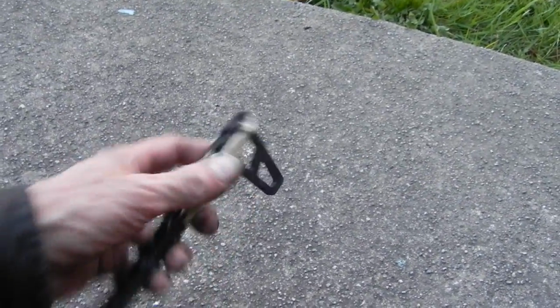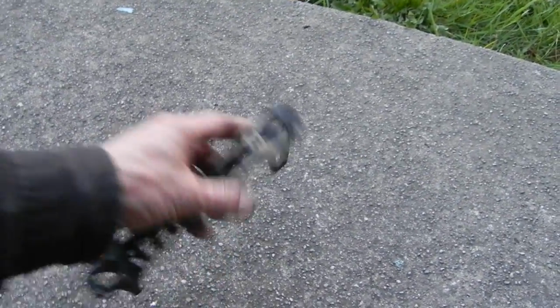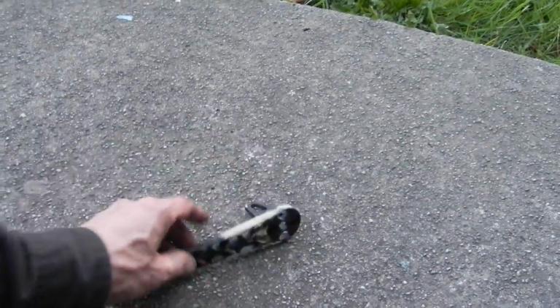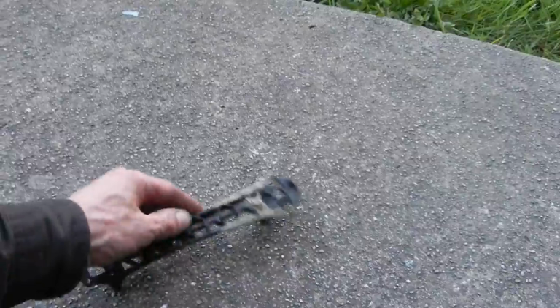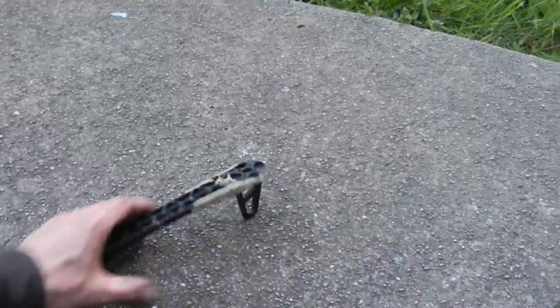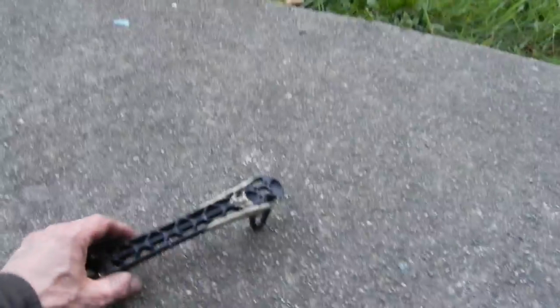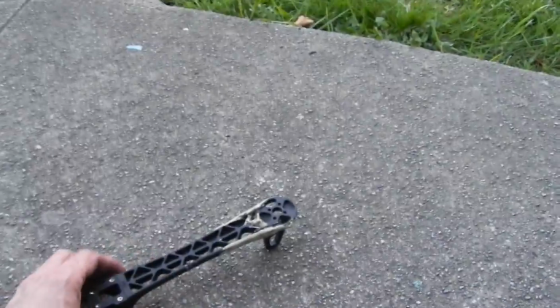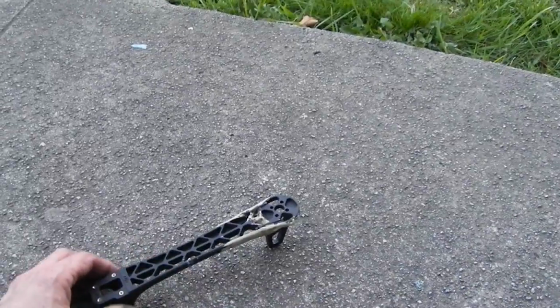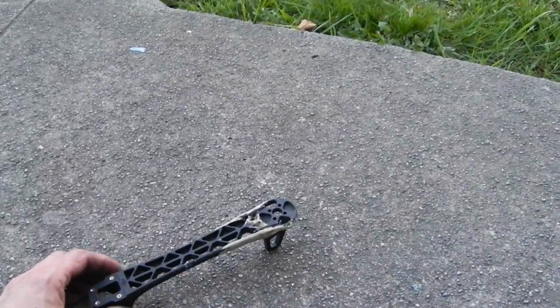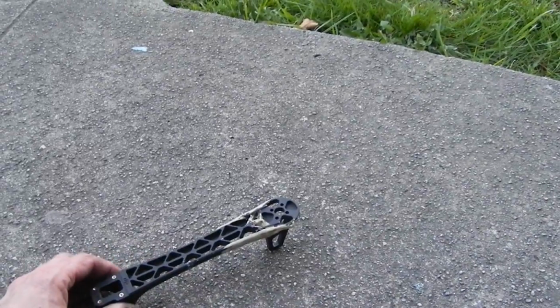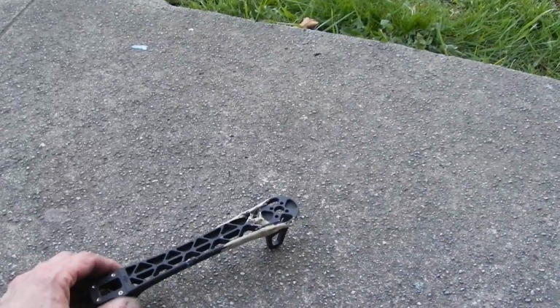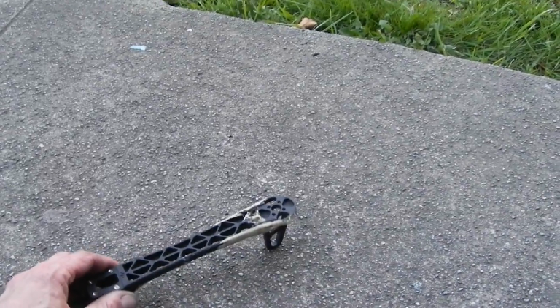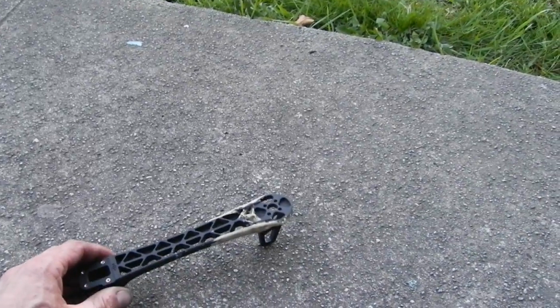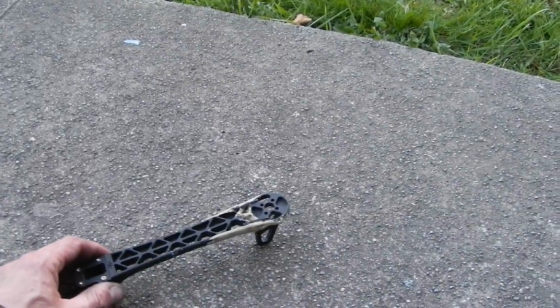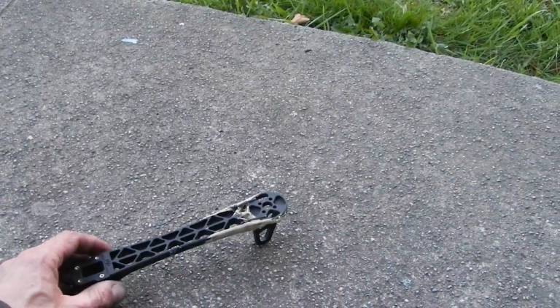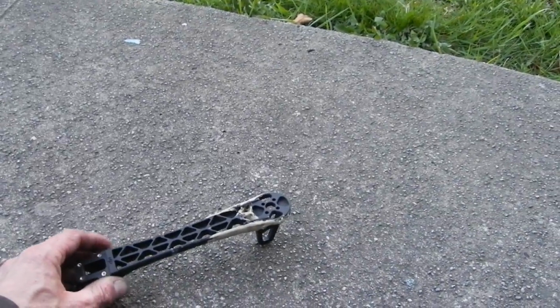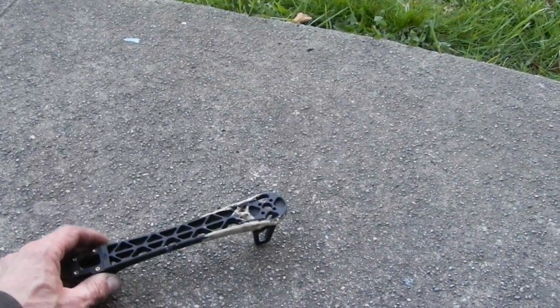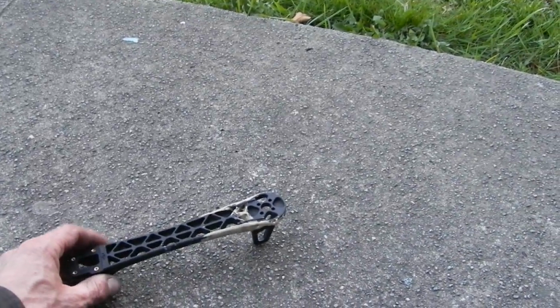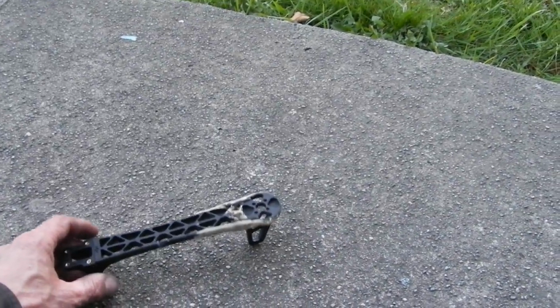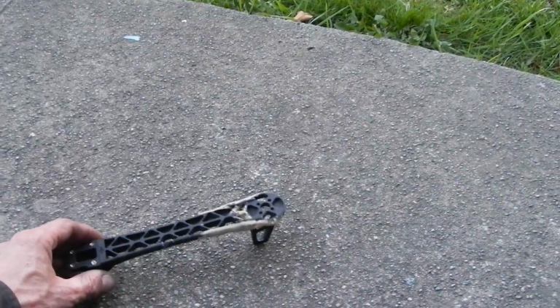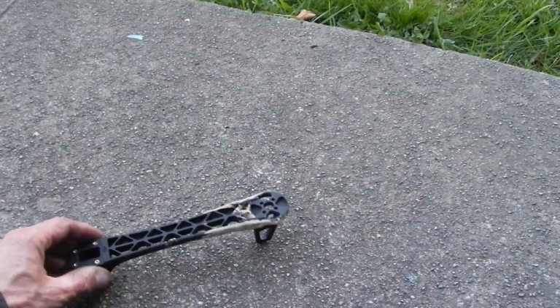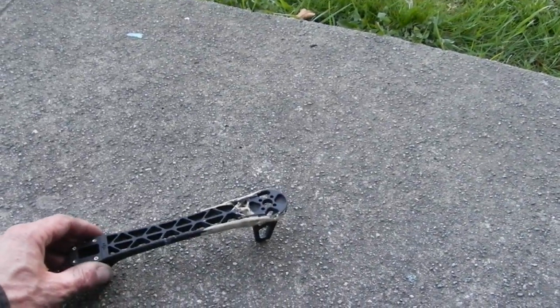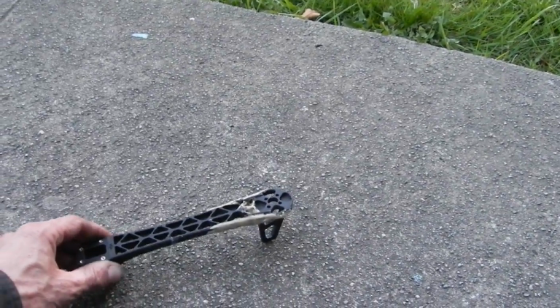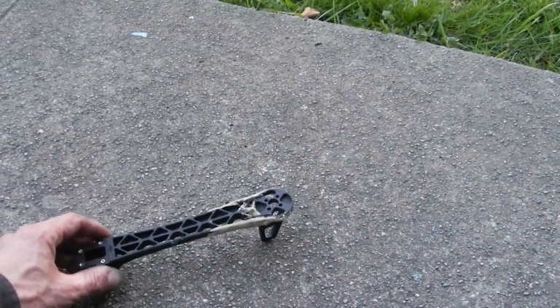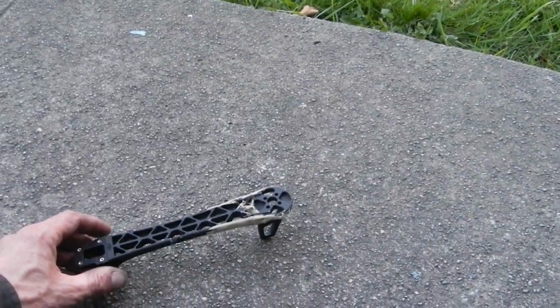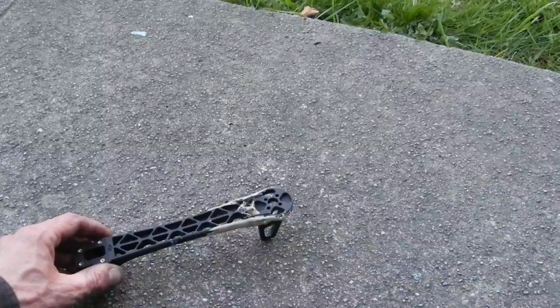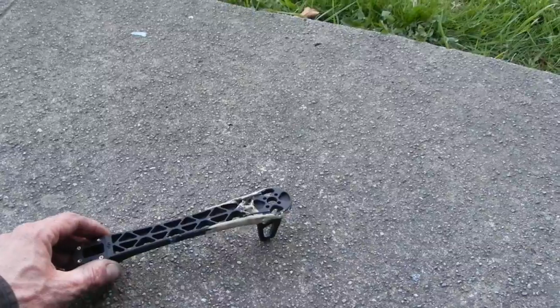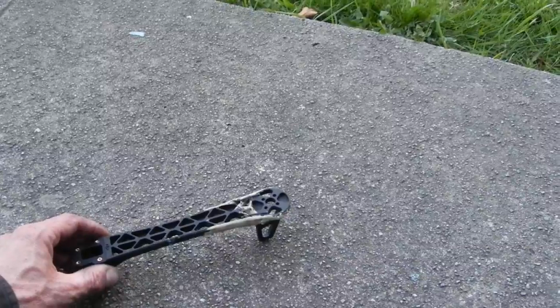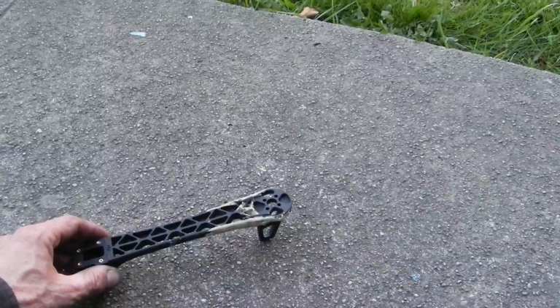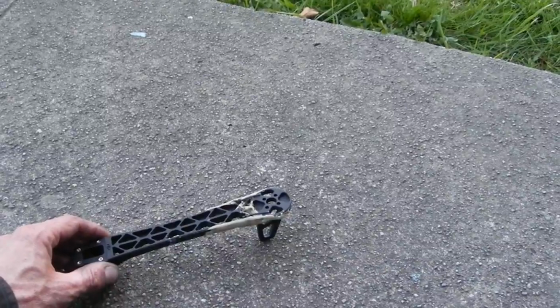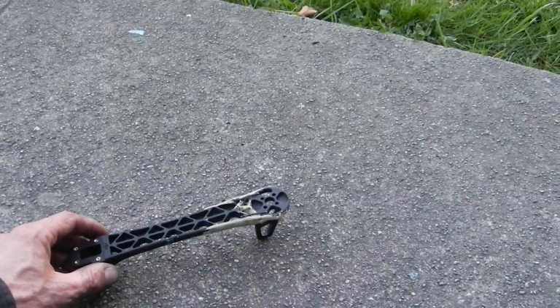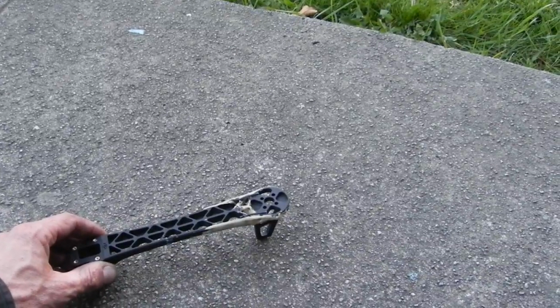I was flying one of these yesterday, and after I got rid of my jello from a loose CCD cam, it worked really well.